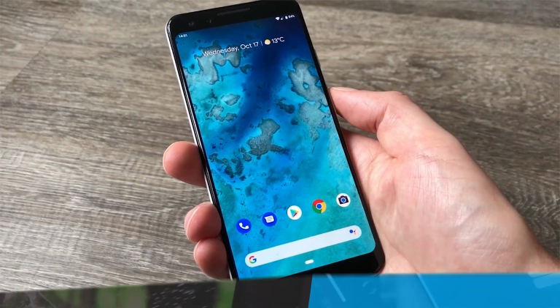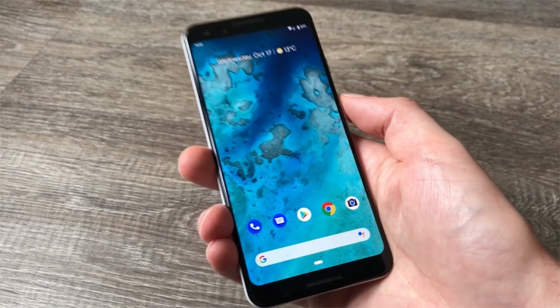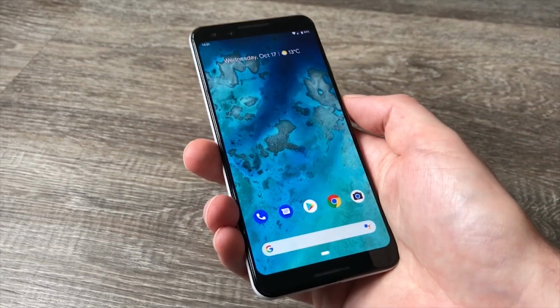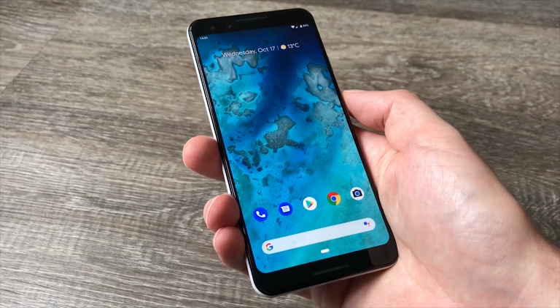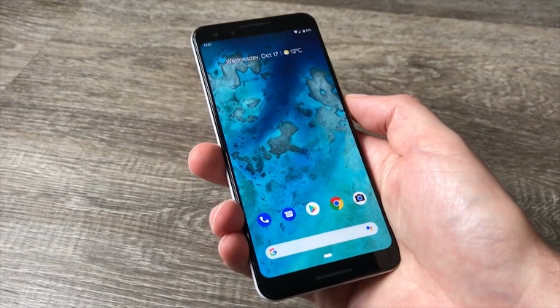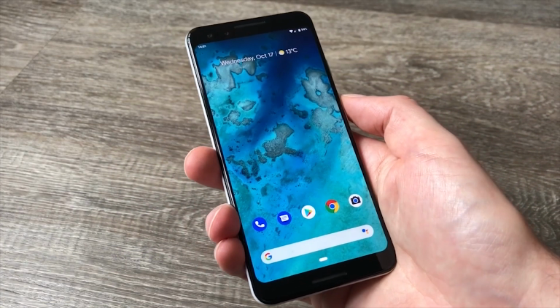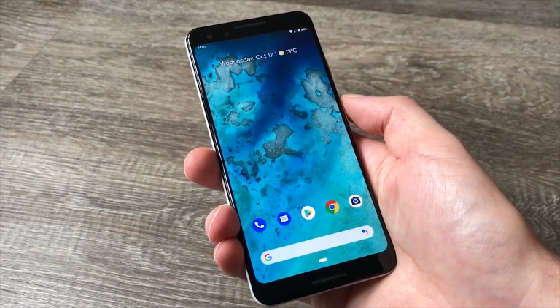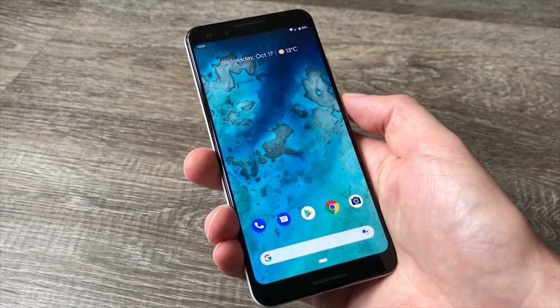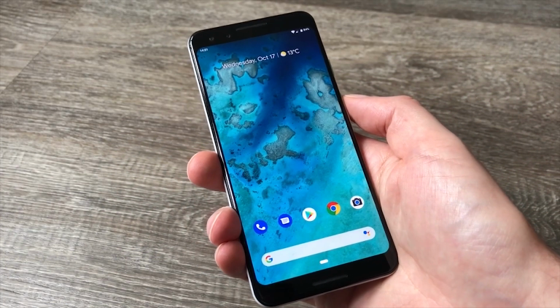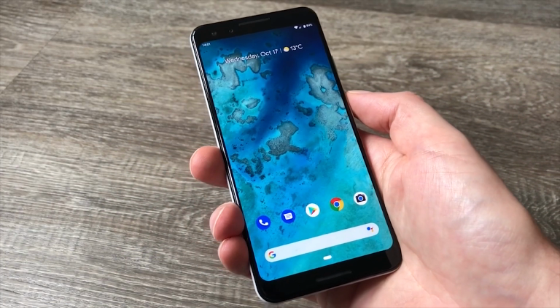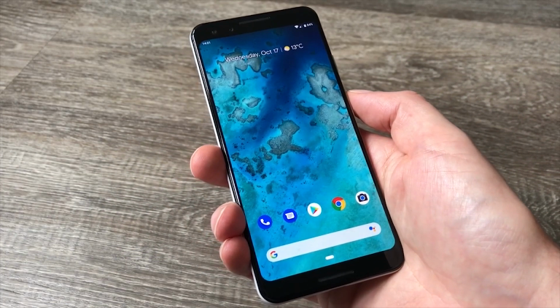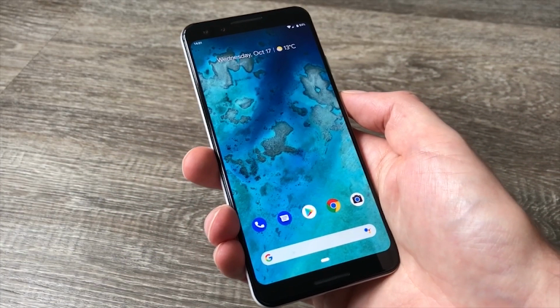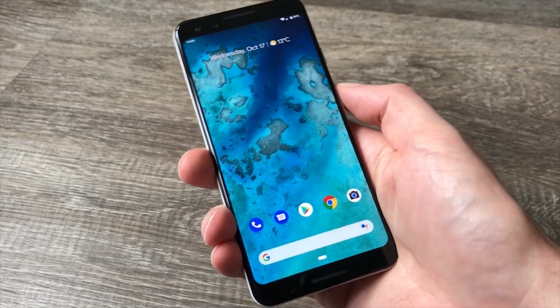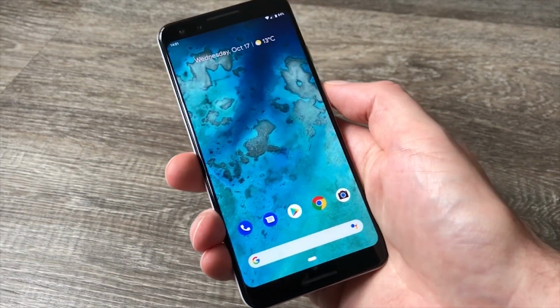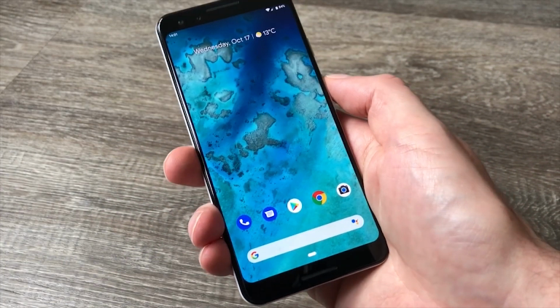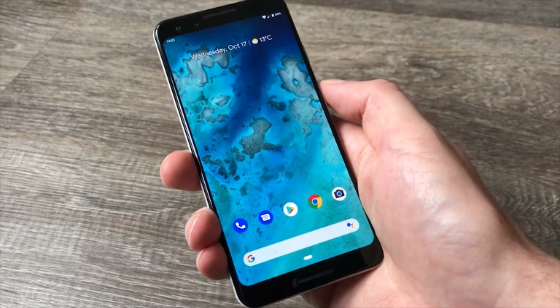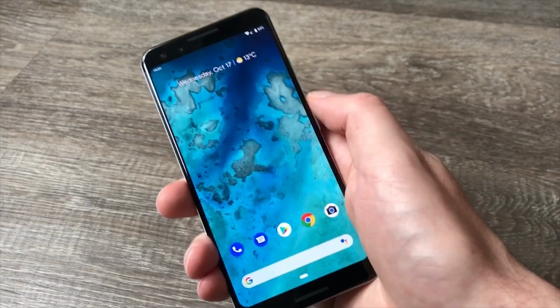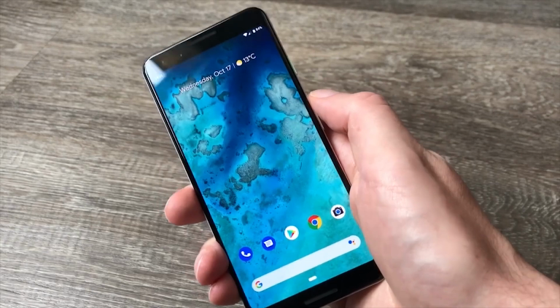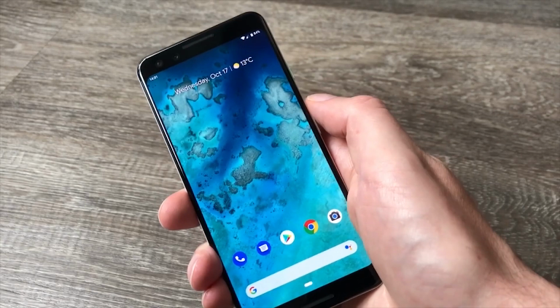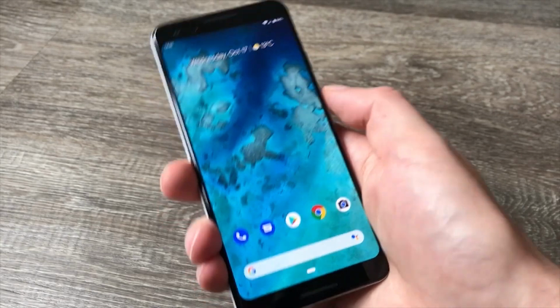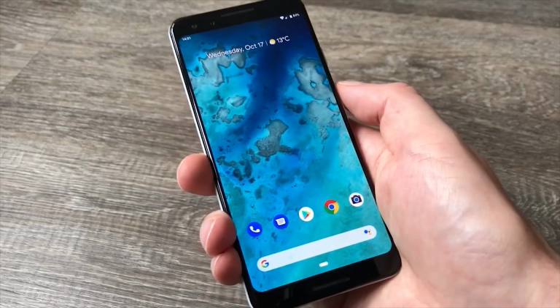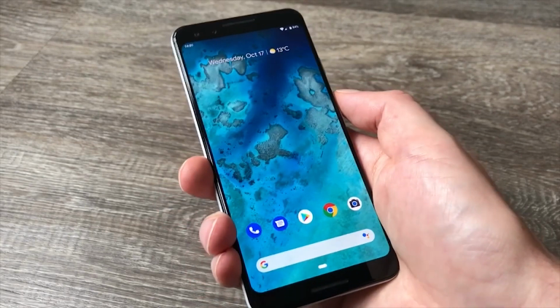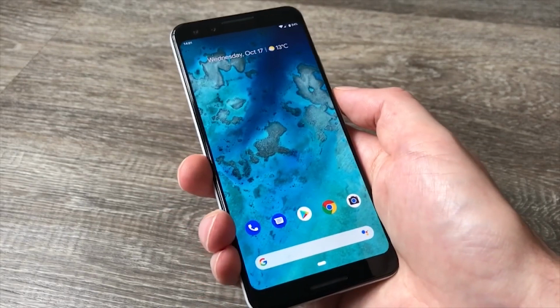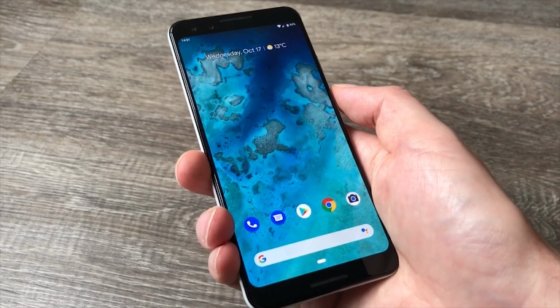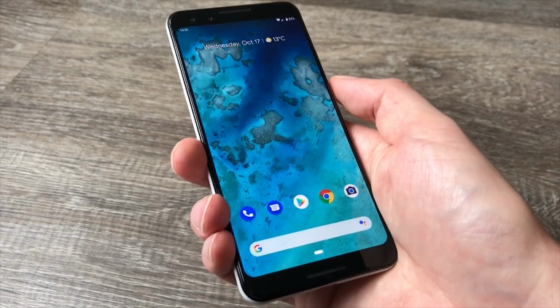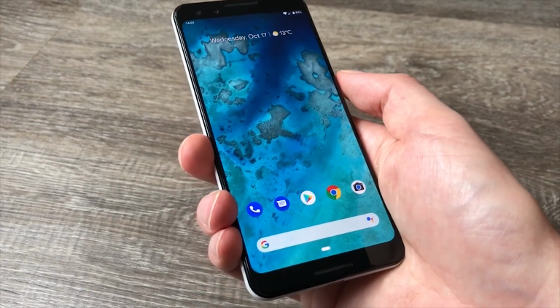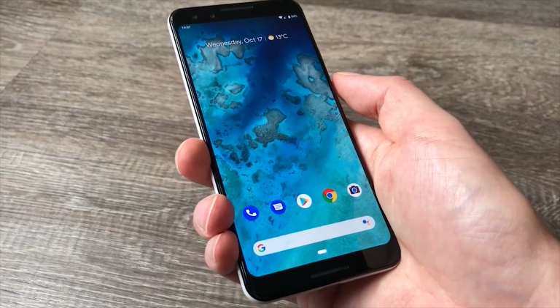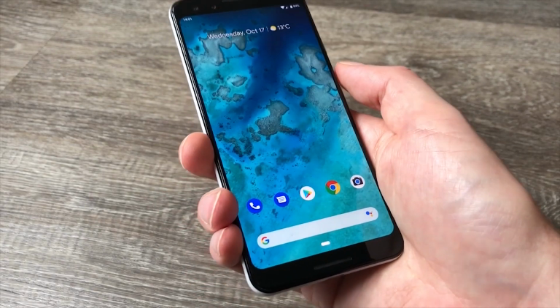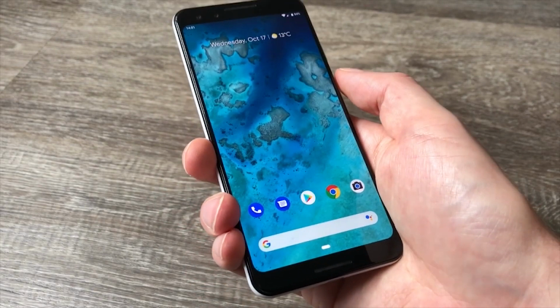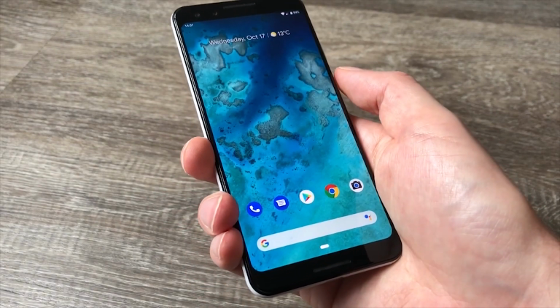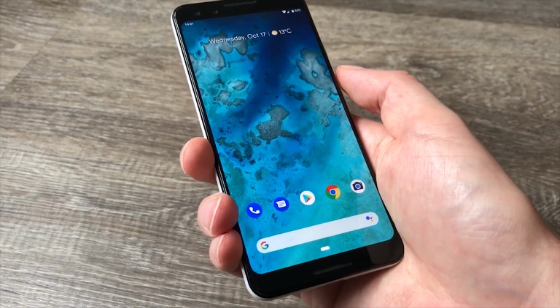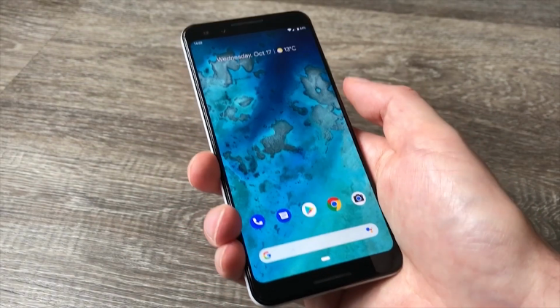Hi, this is Simon Hill for Digital Trends, and today we're looking at some handy tips and tricks for the Google Pixel 3 or Pixel 3 XL.